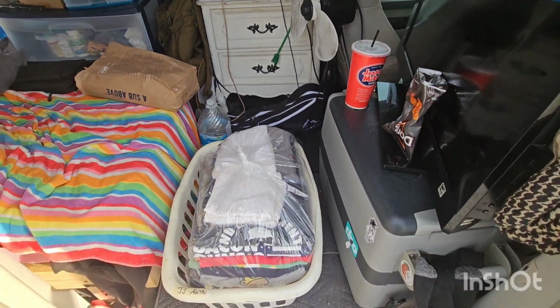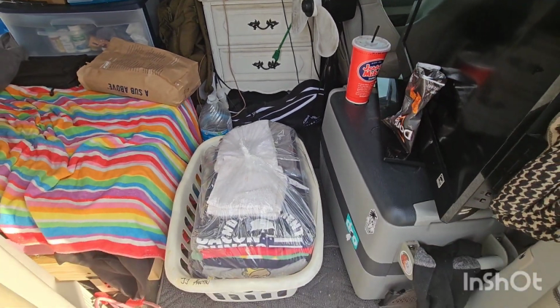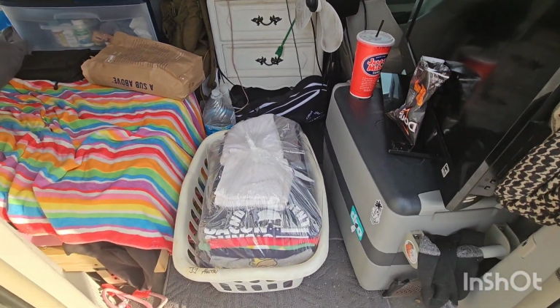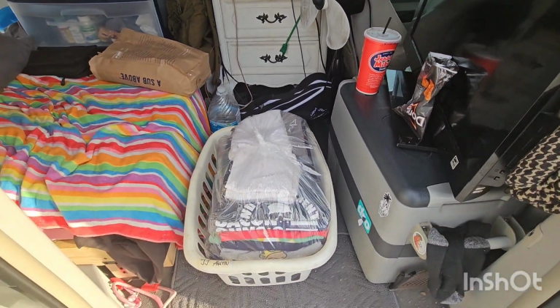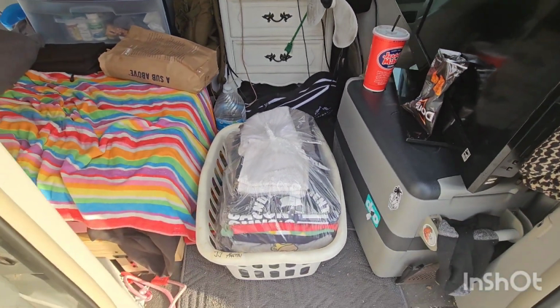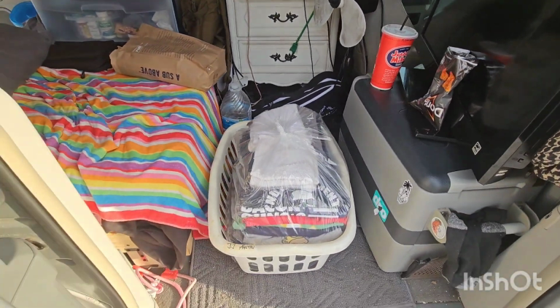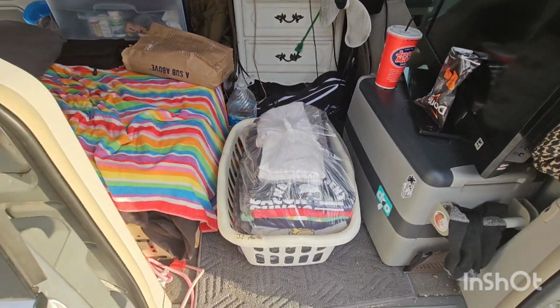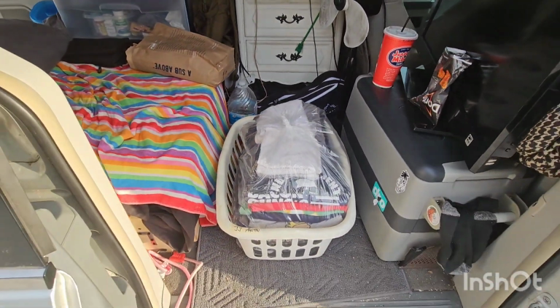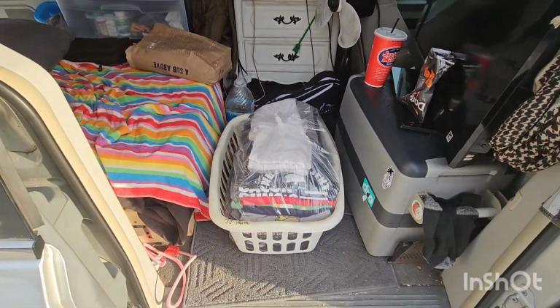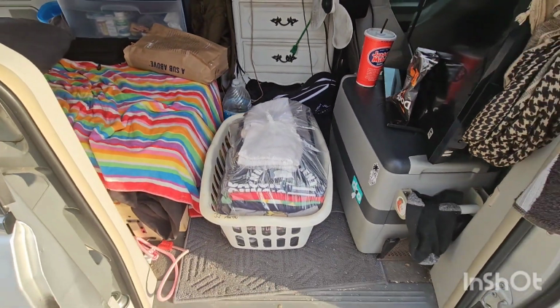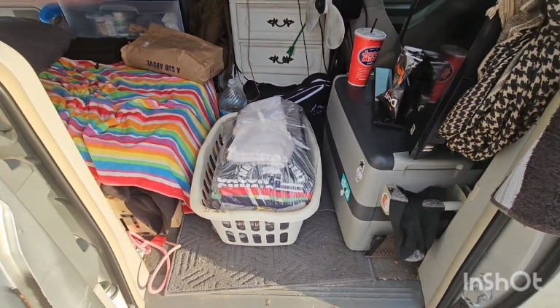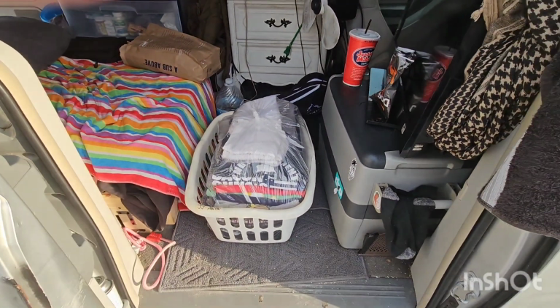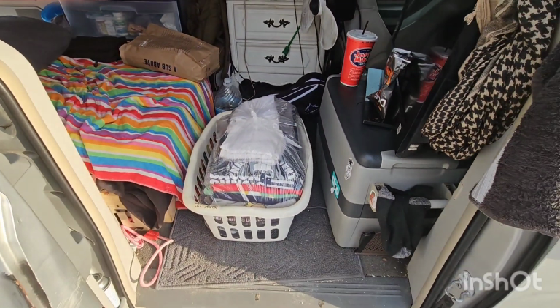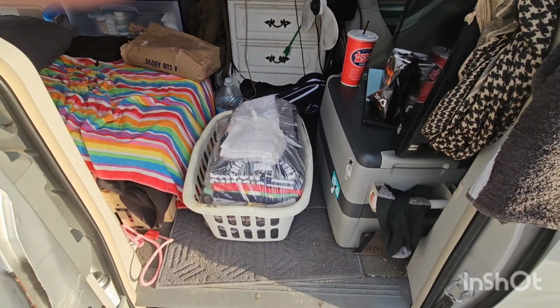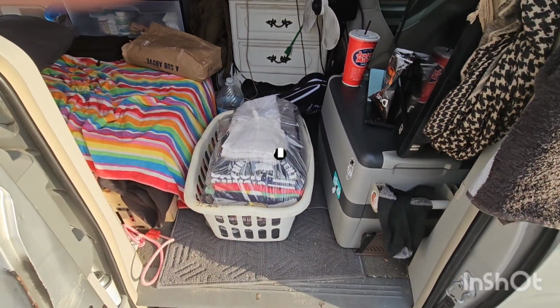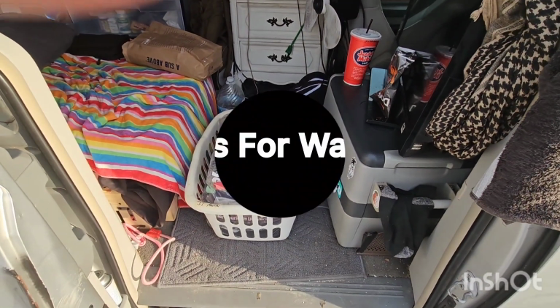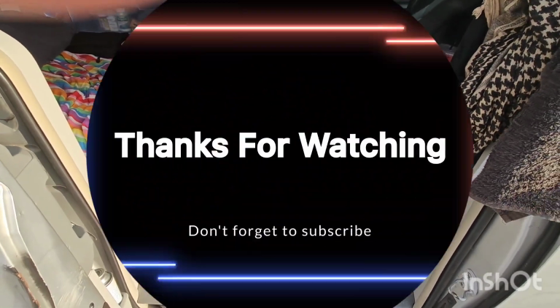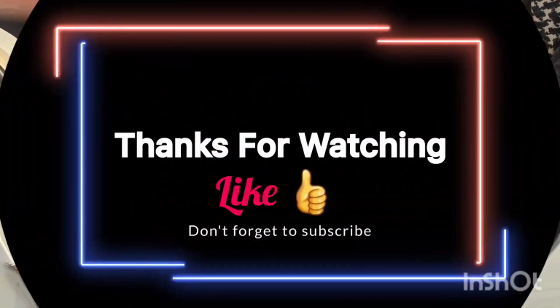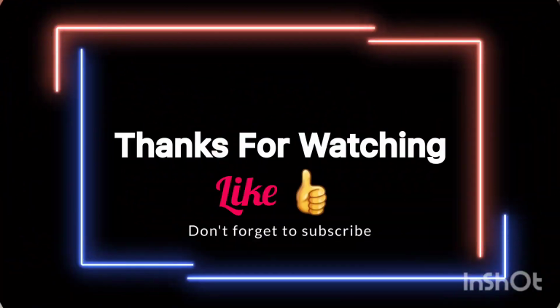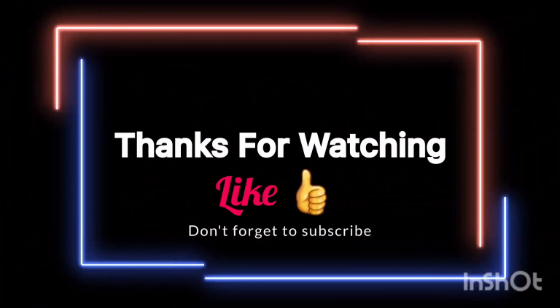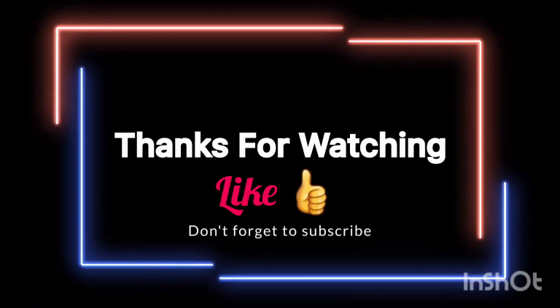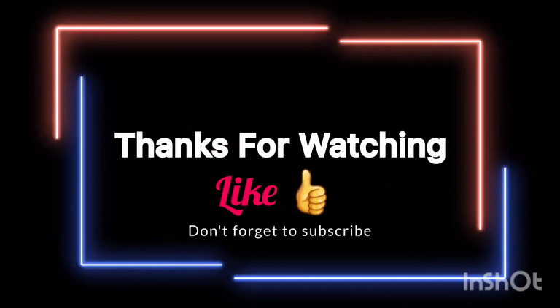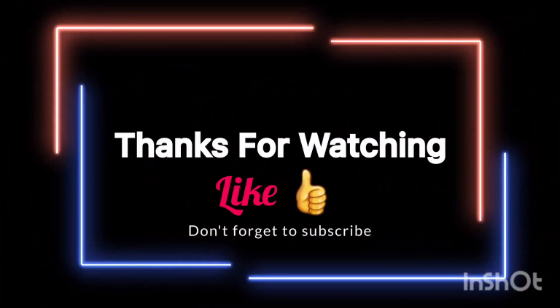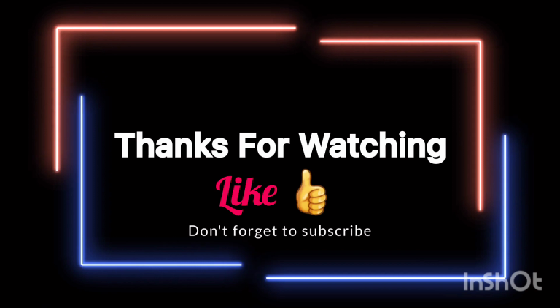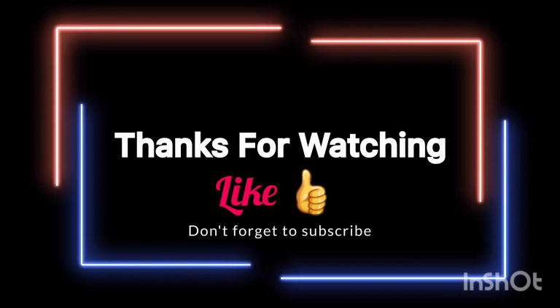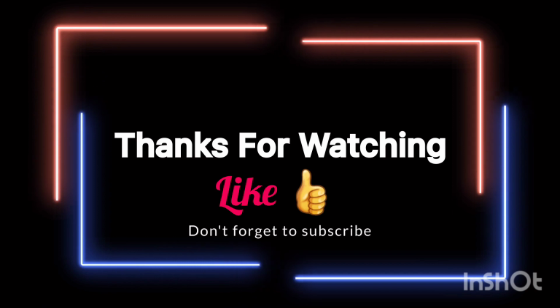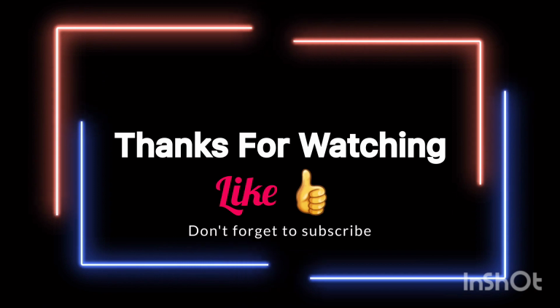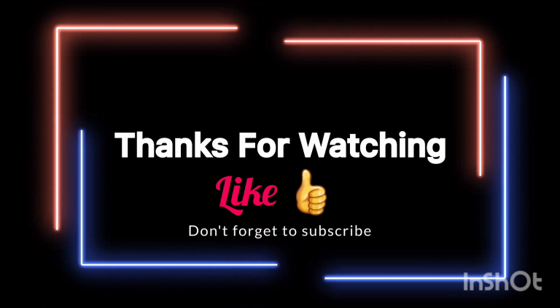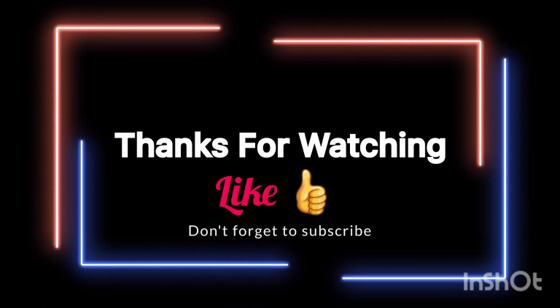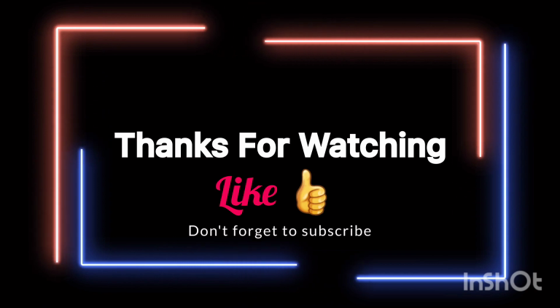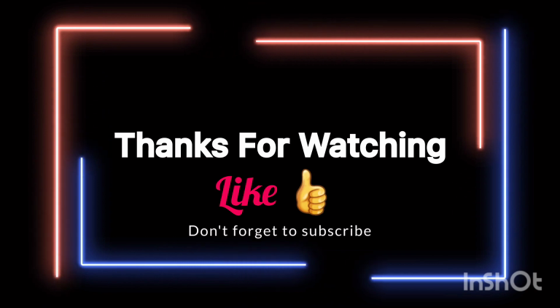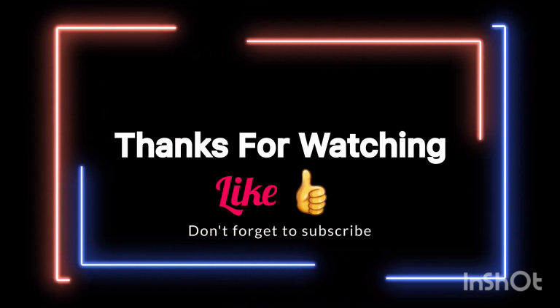Thanks for following along, guys. Thanks for watching. Like and subscribe if you want. All right, bye — we'll see you next time.